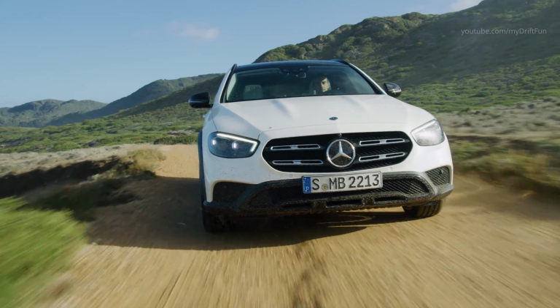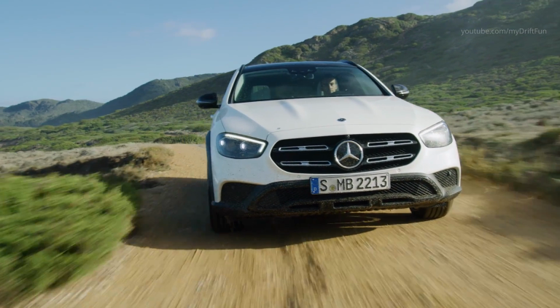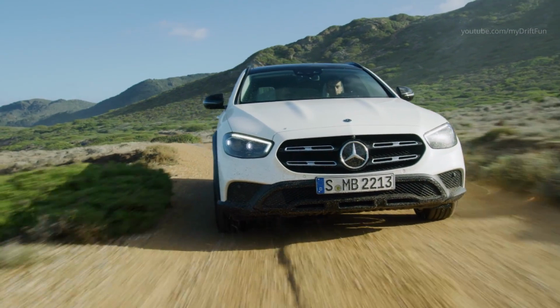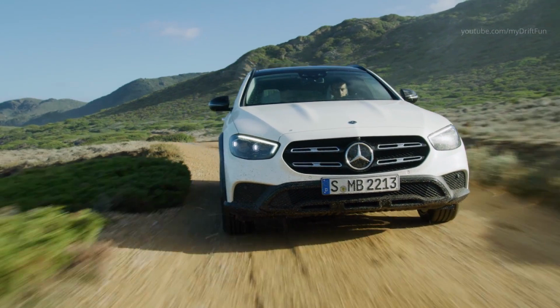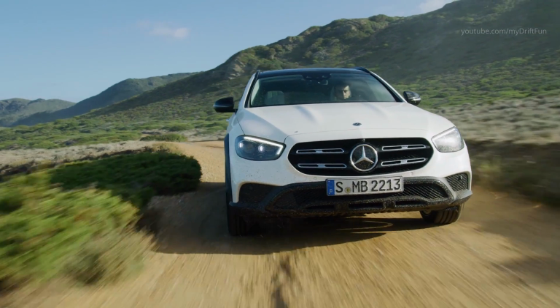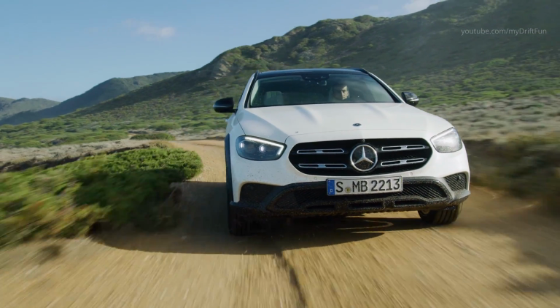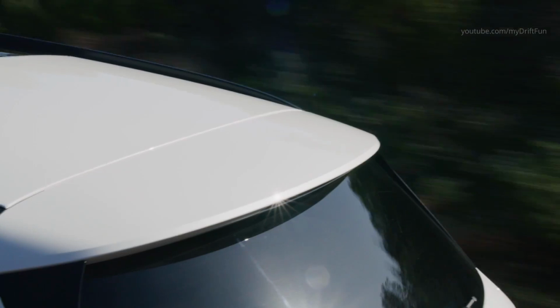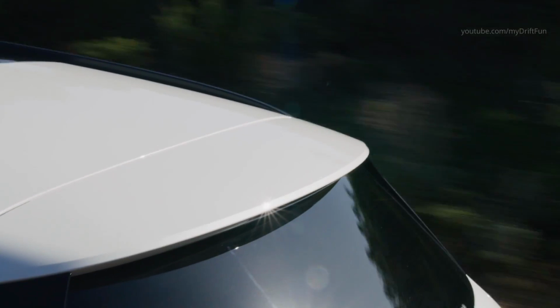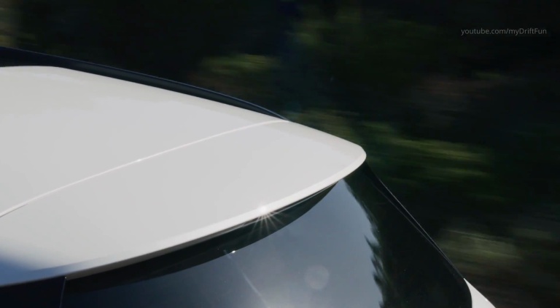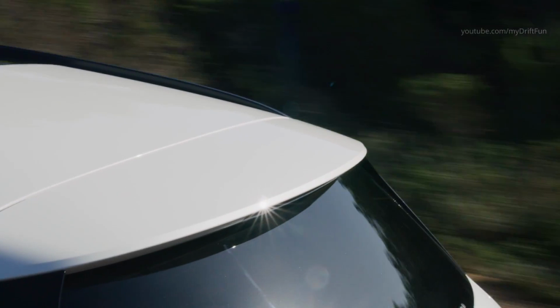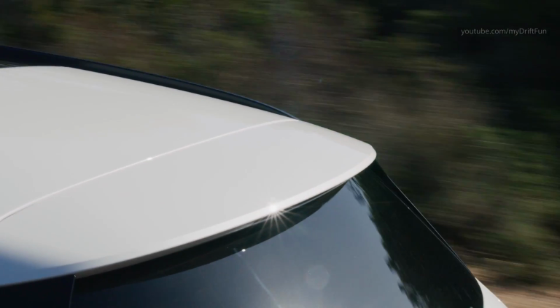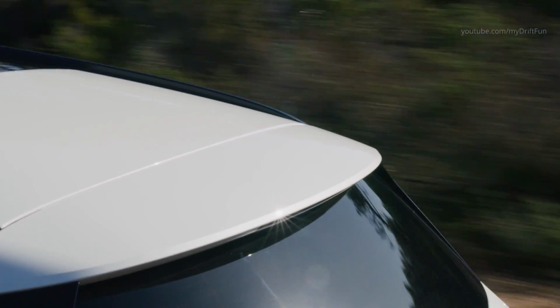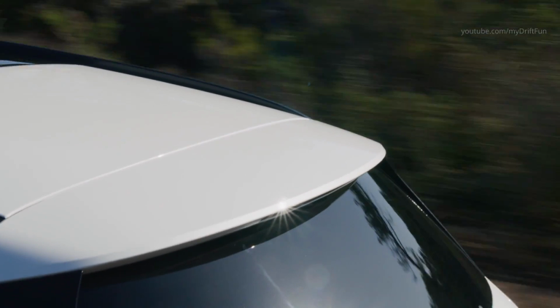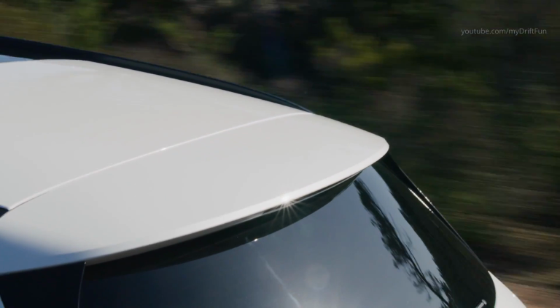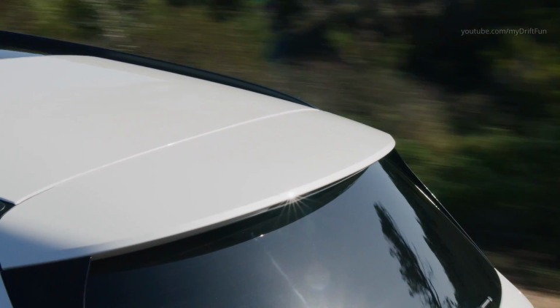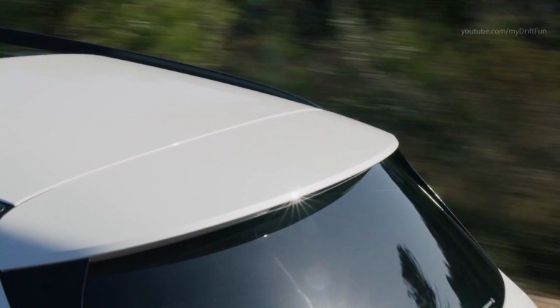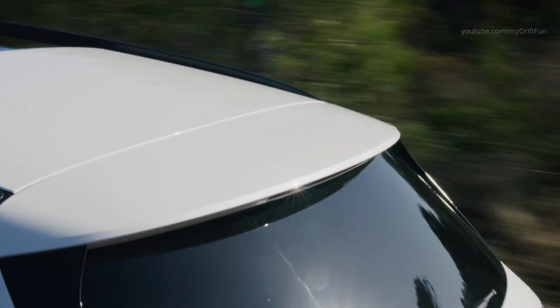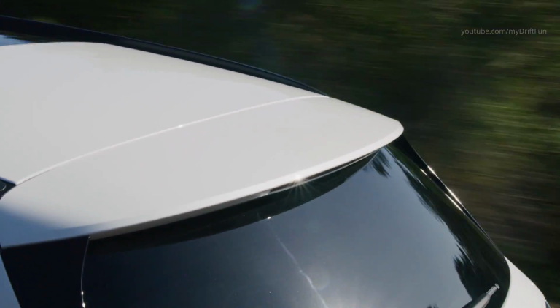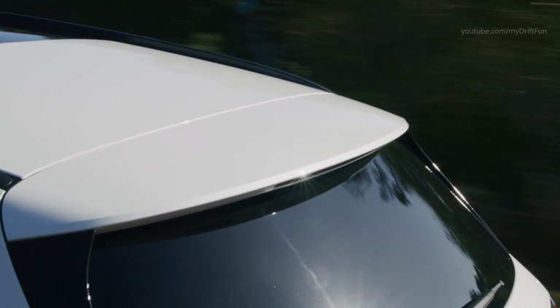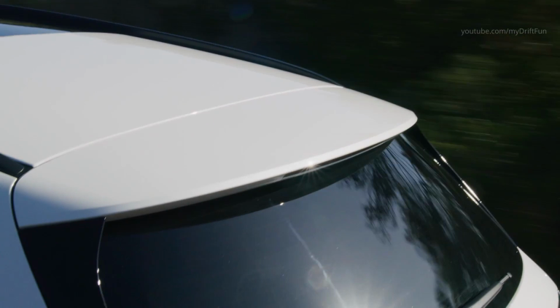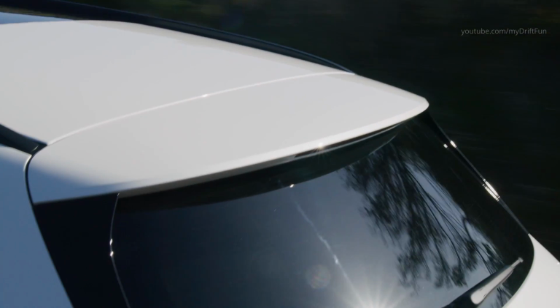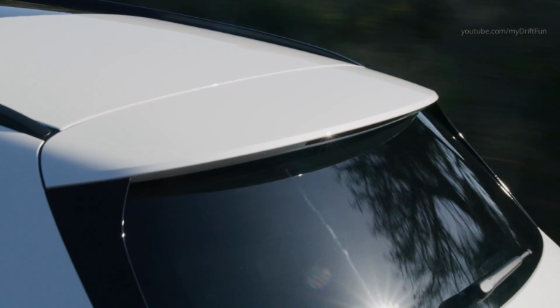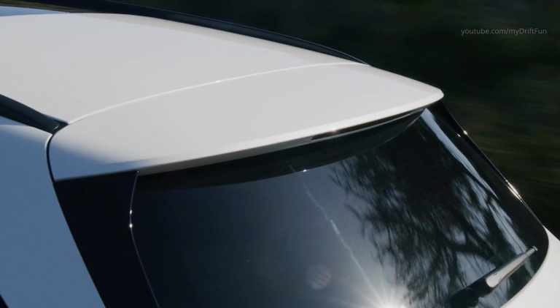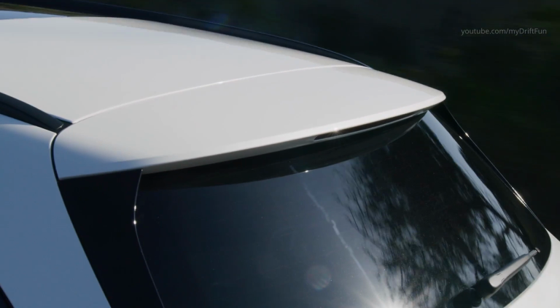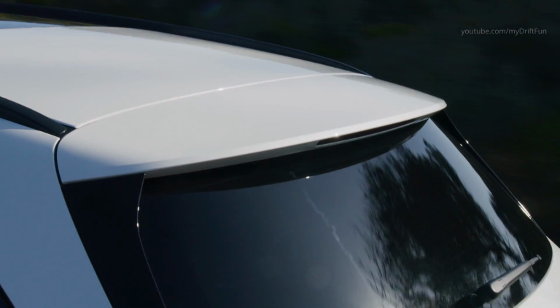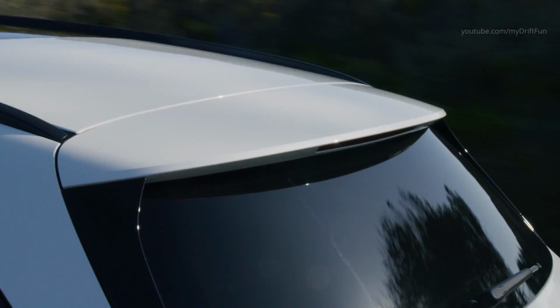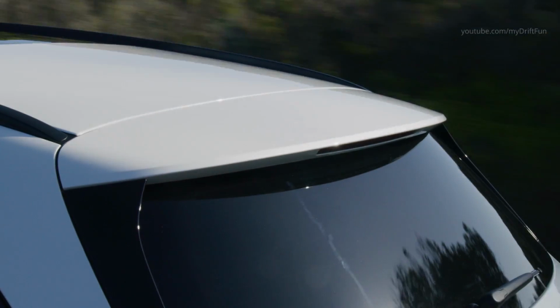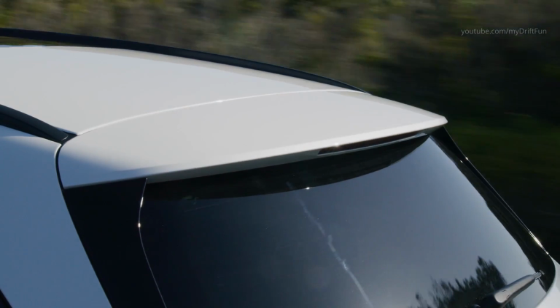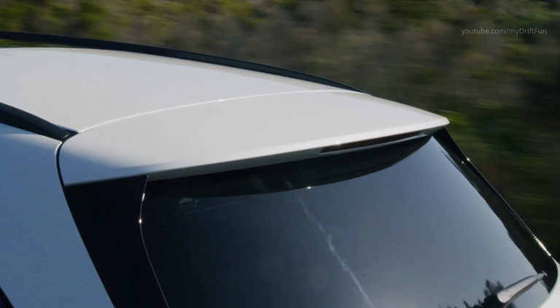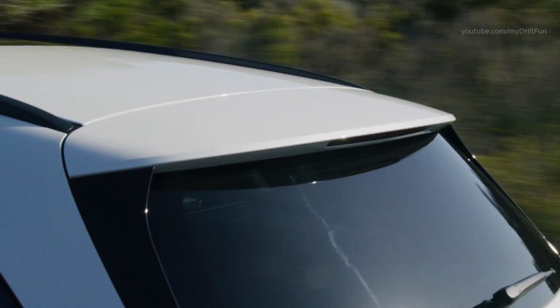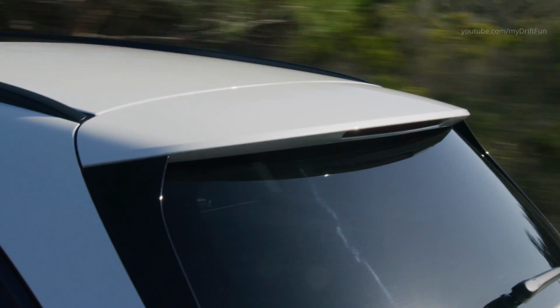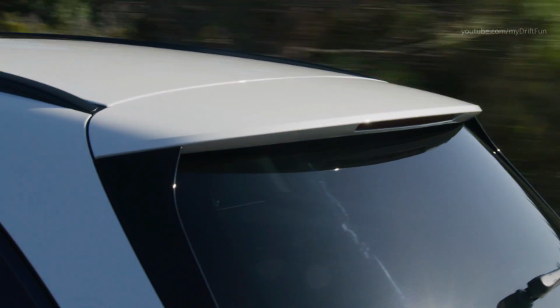The E-Class features all LED headlamps as standard. Multi-beam LED headlamps including ultra-range high beam are available as an option.